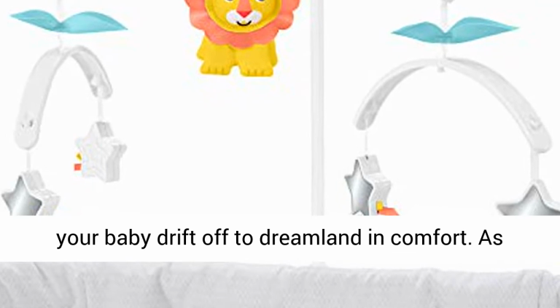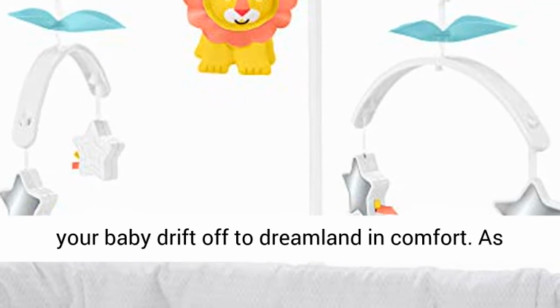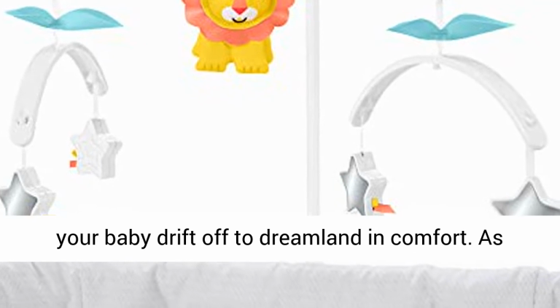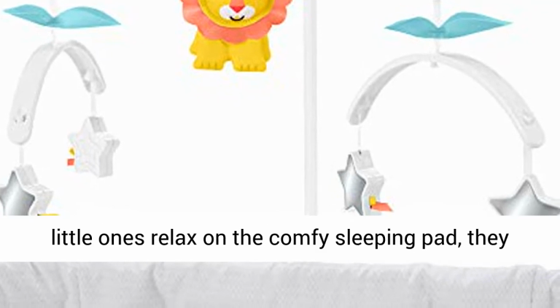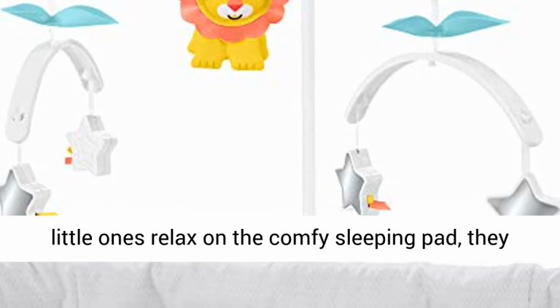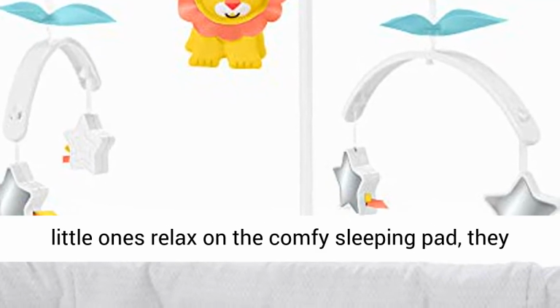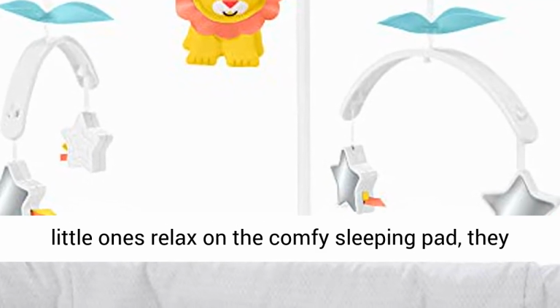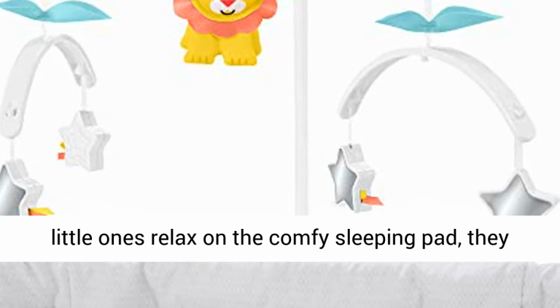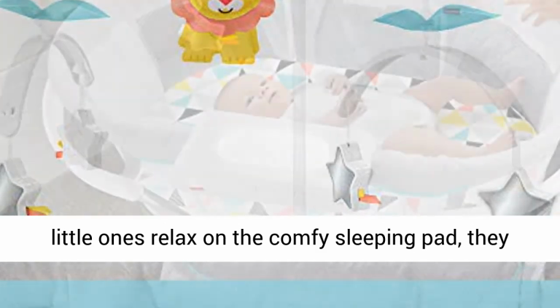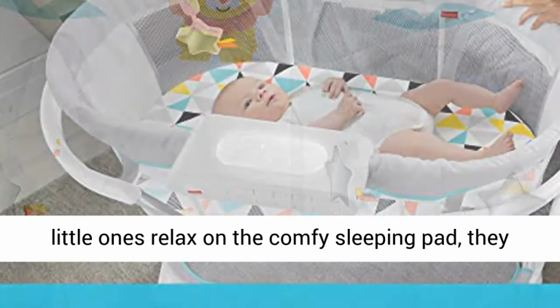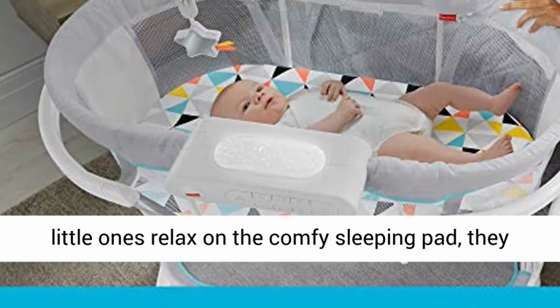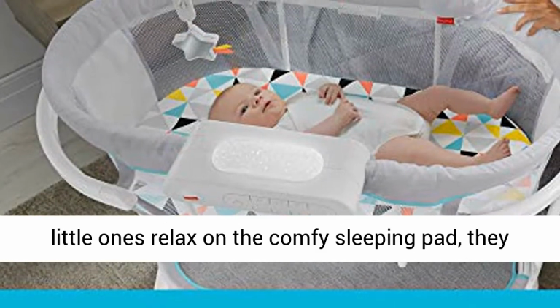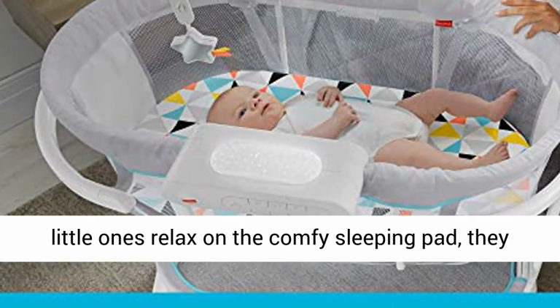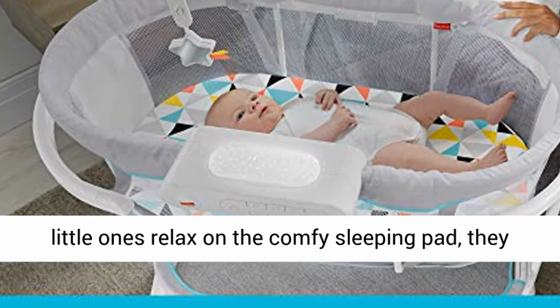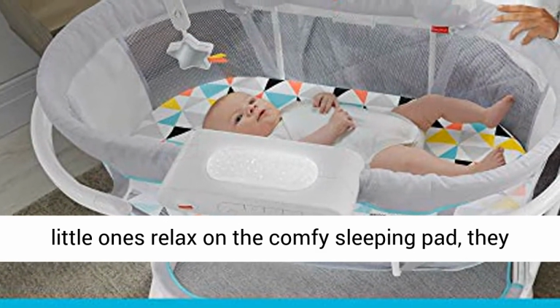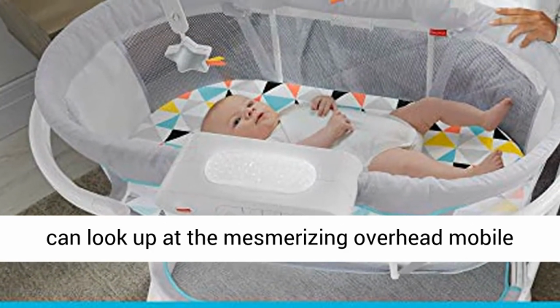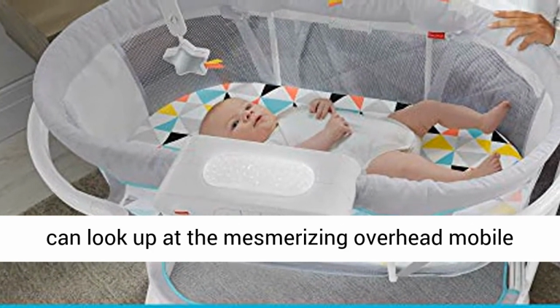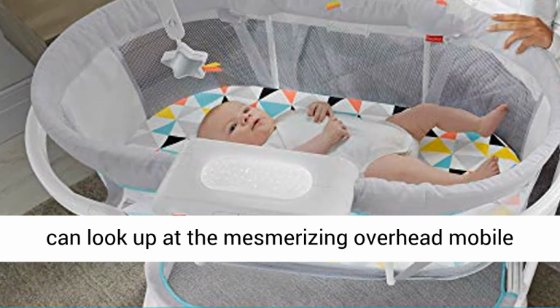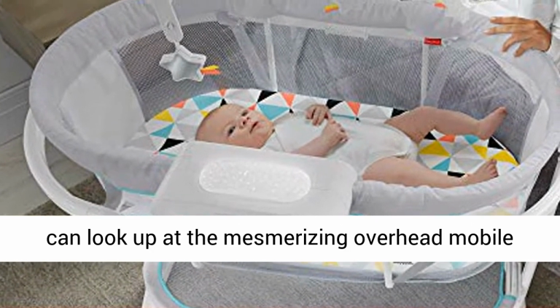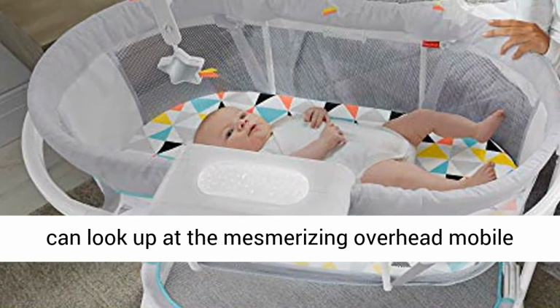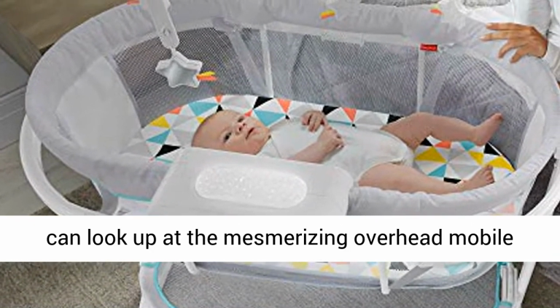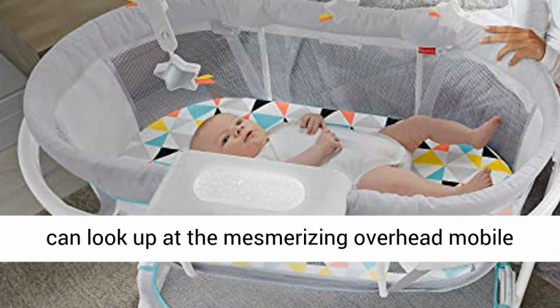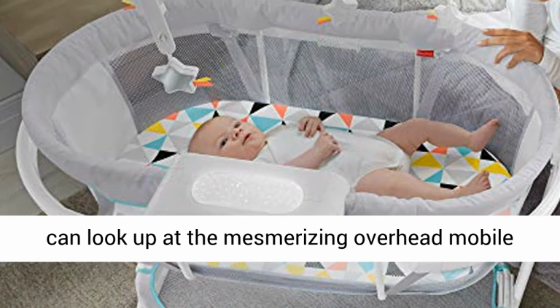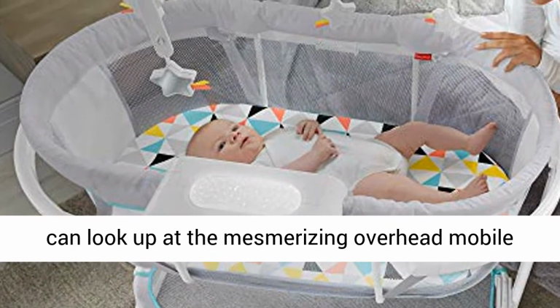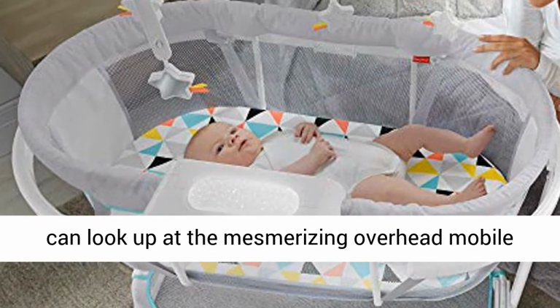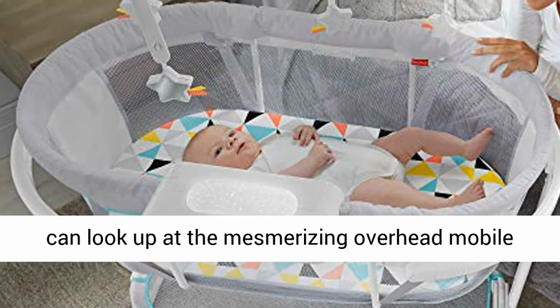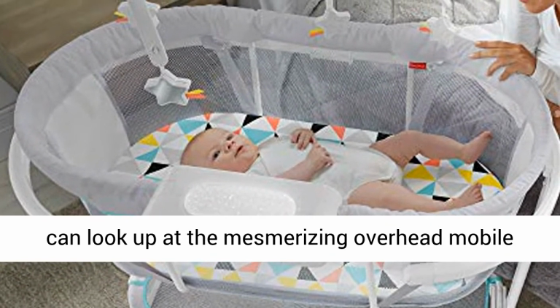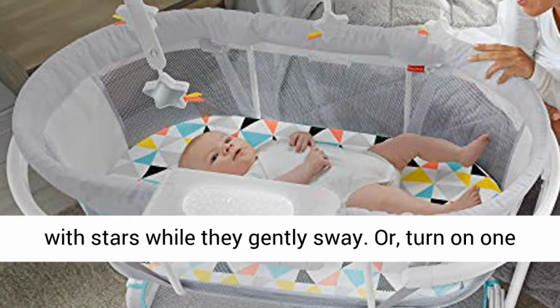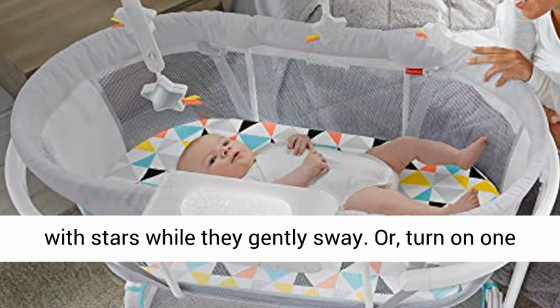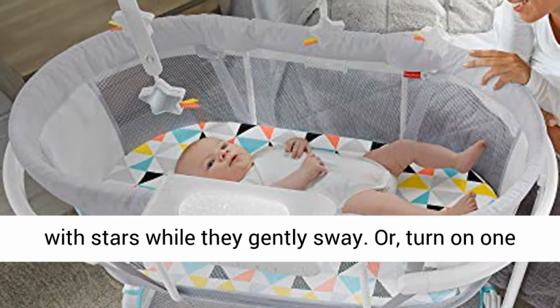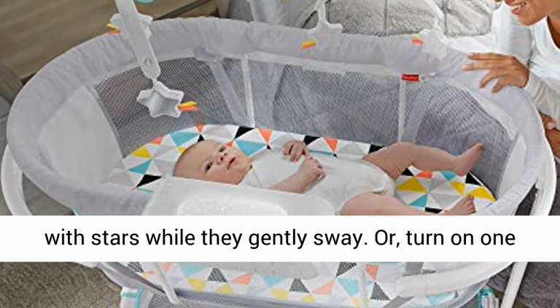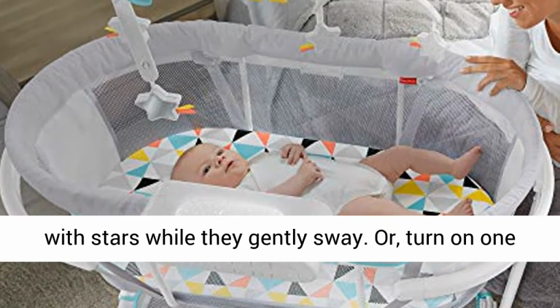As little ones relax on the comfy sleeping pad, they can look up at the mesmerizing overhead mobile with stars while they gently sway.